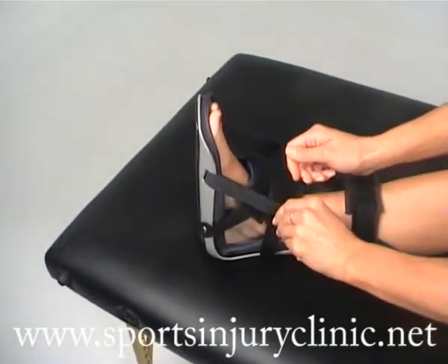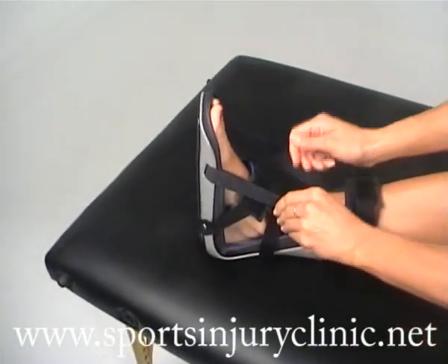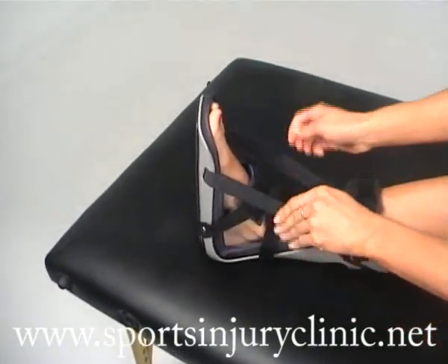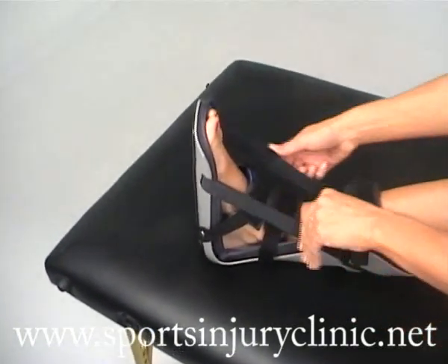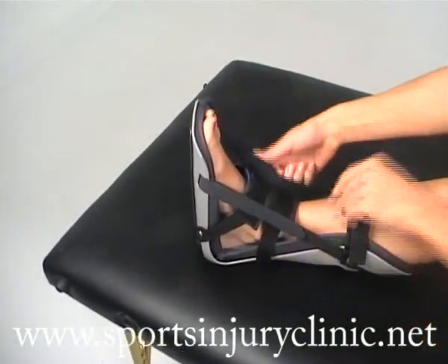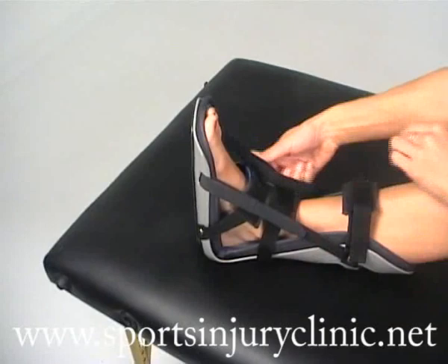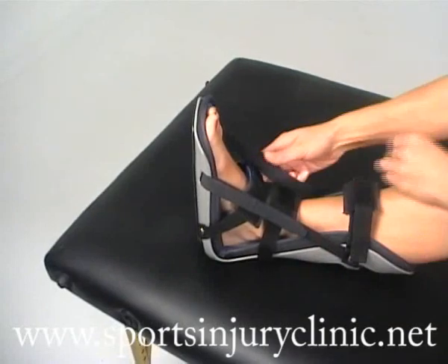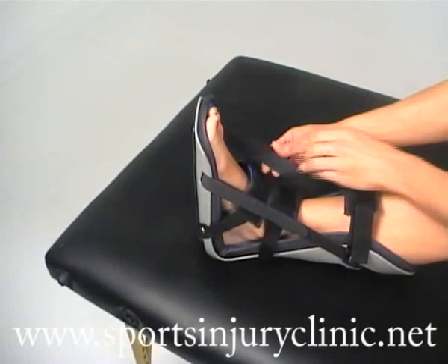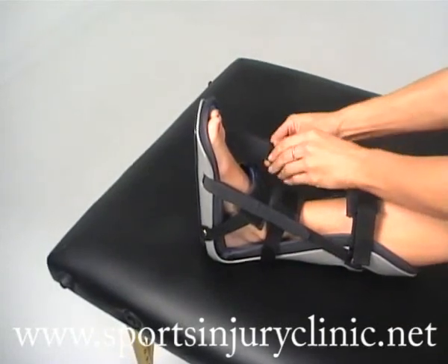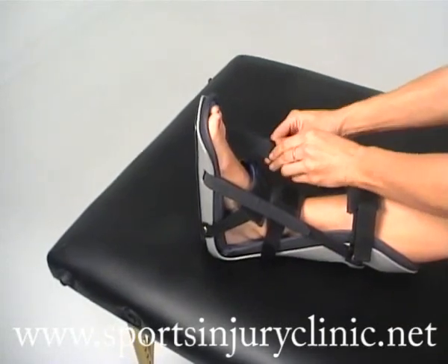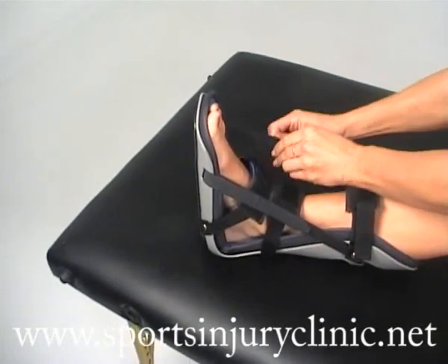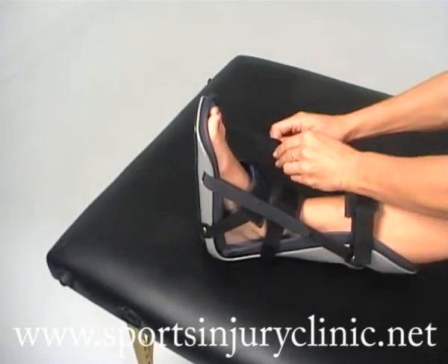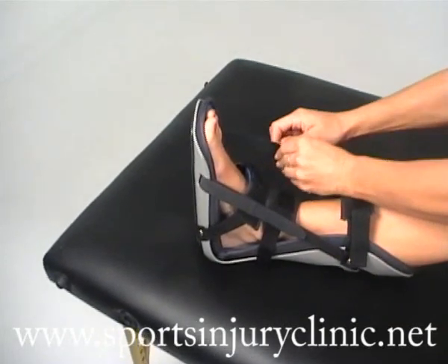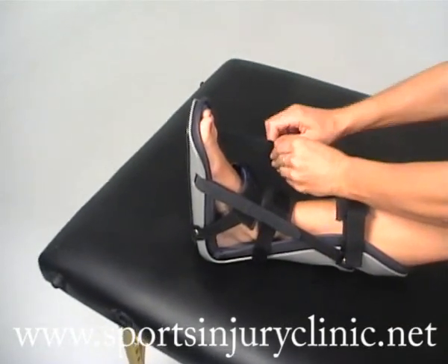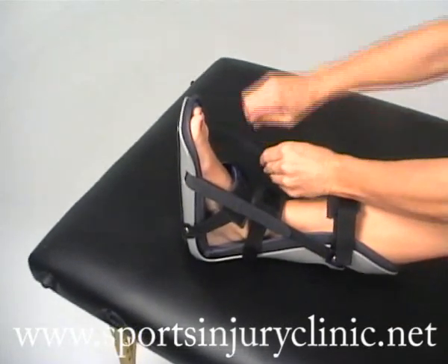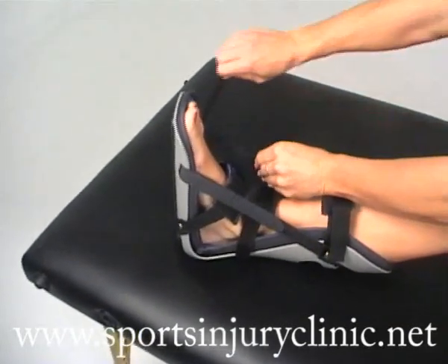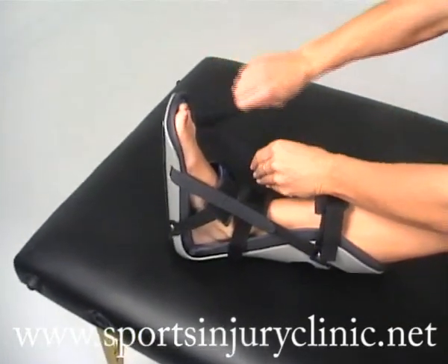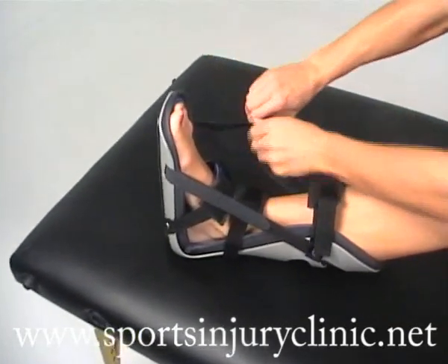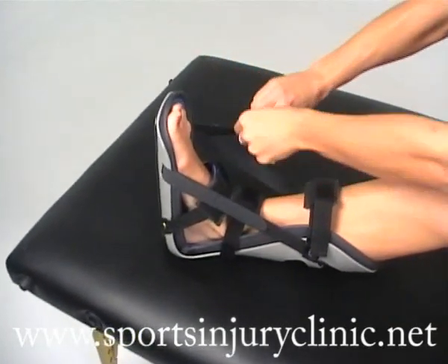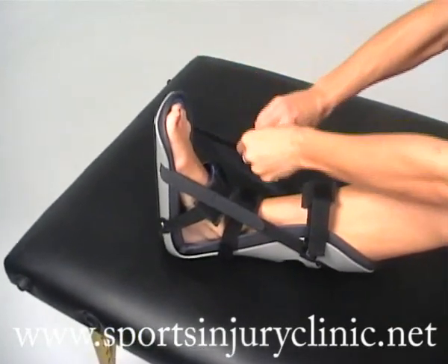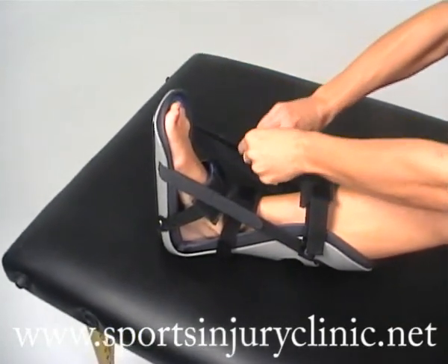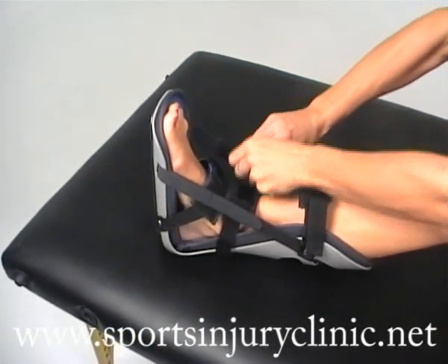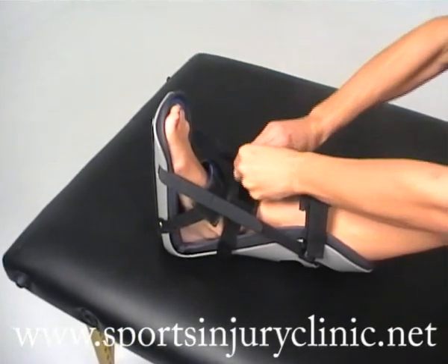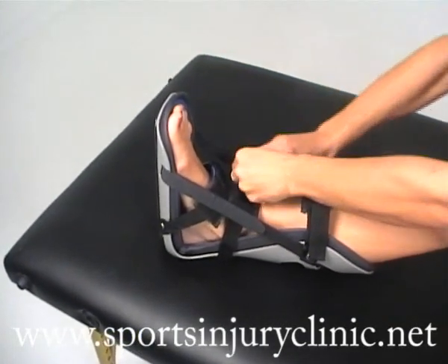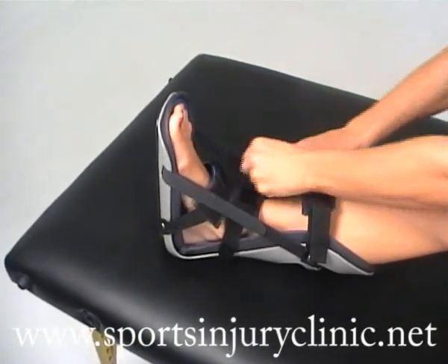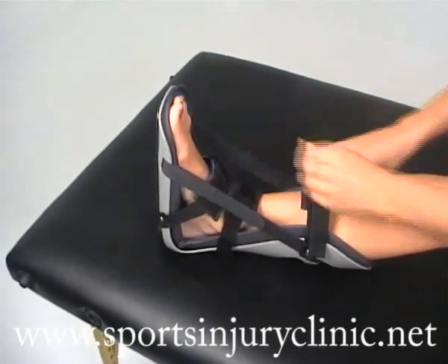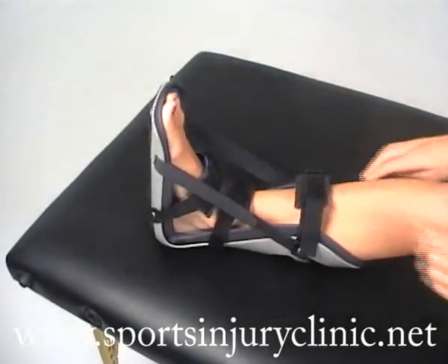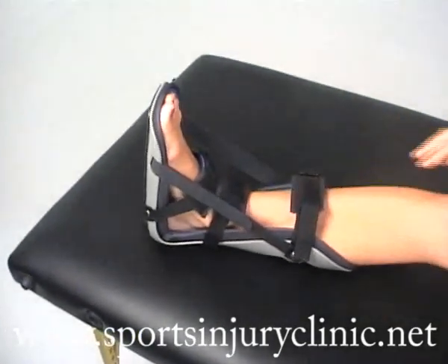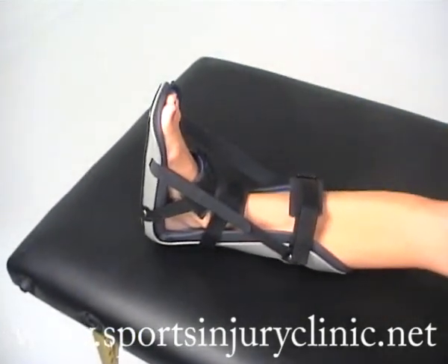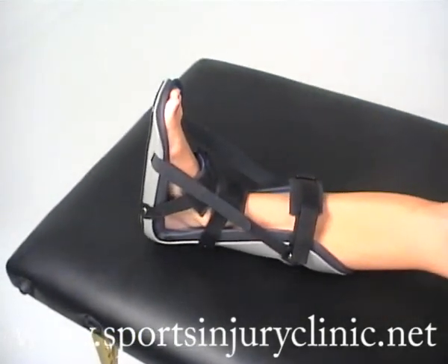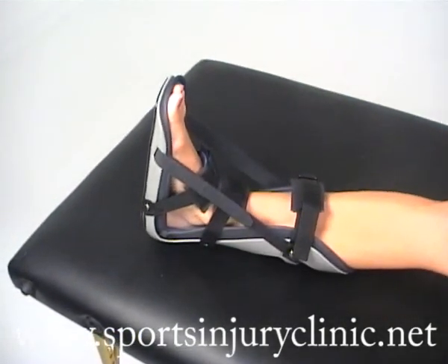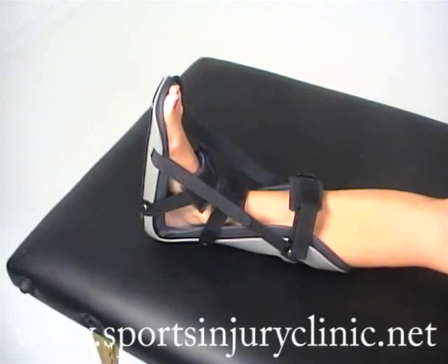Once secured in place, the splint is worn overnight and is a highly effective product for the treatment of plantar fasciitis.